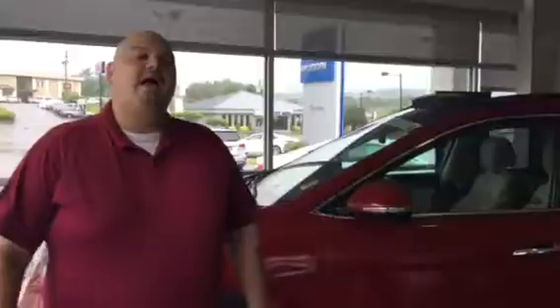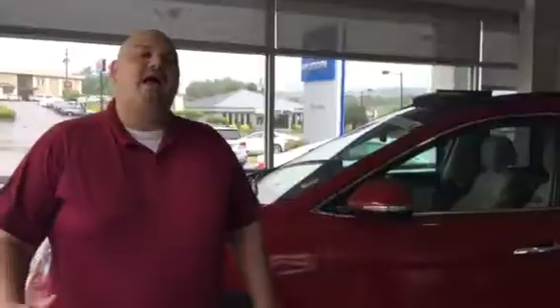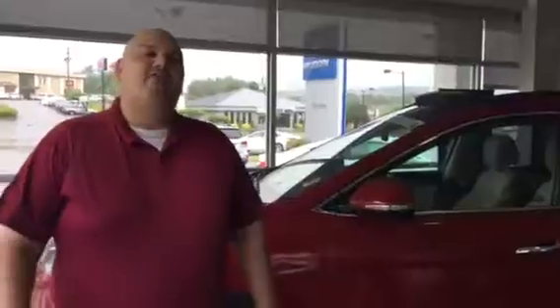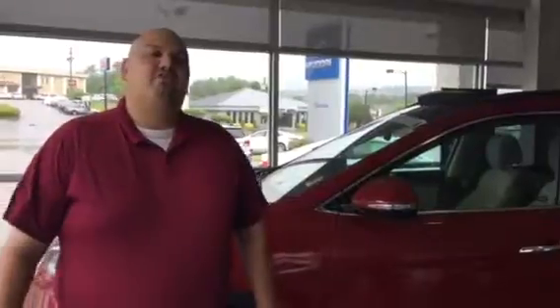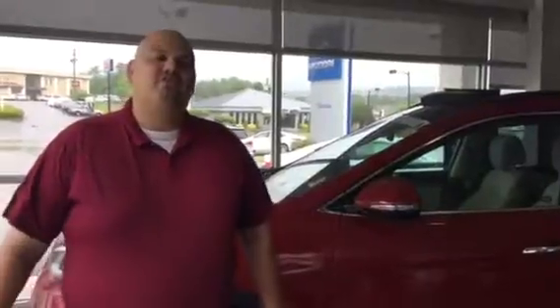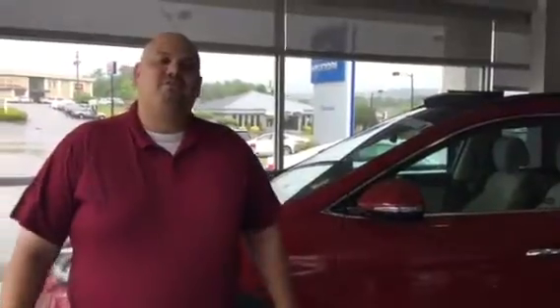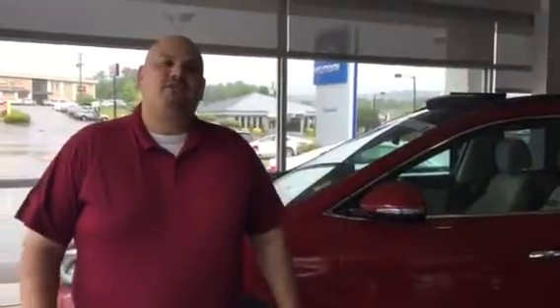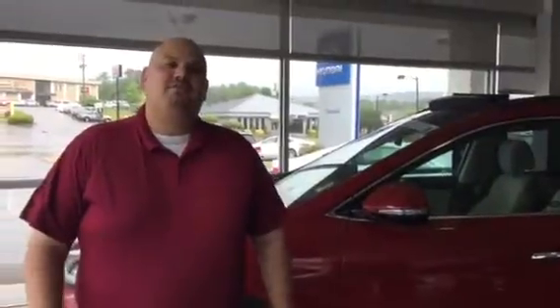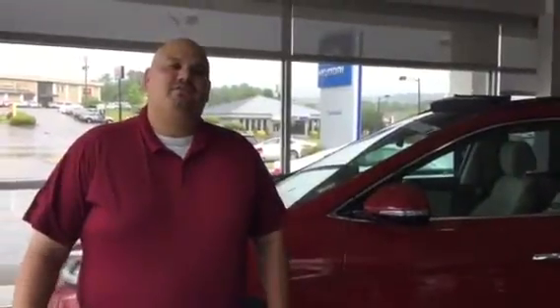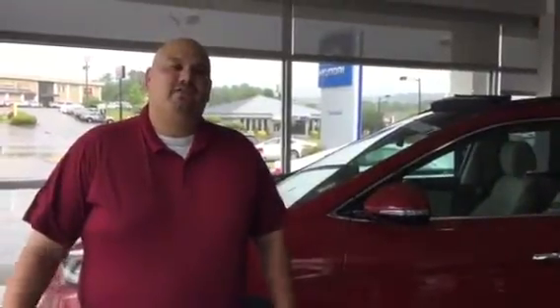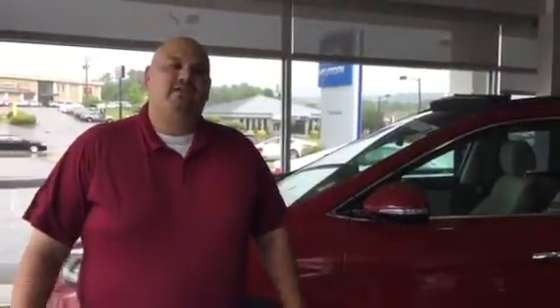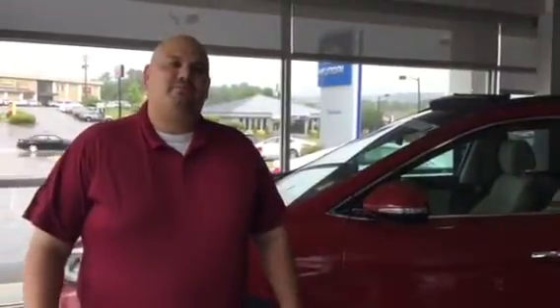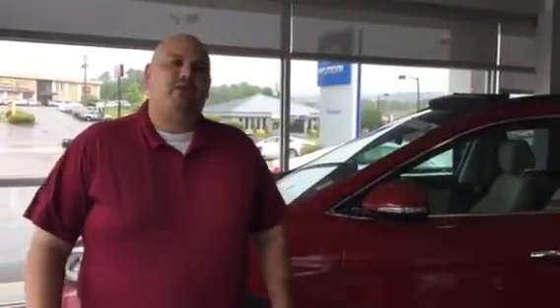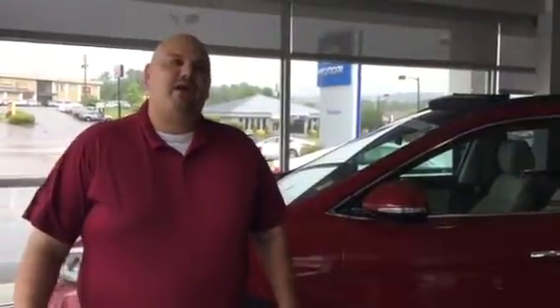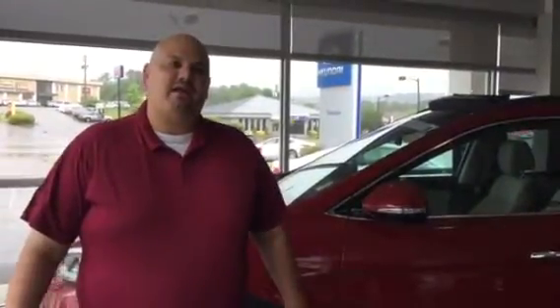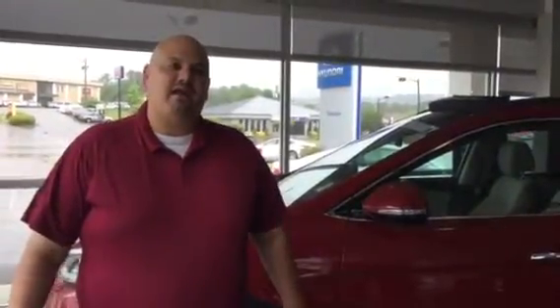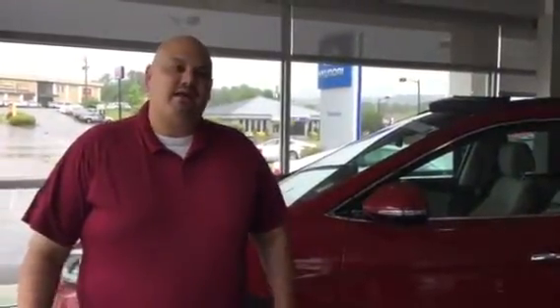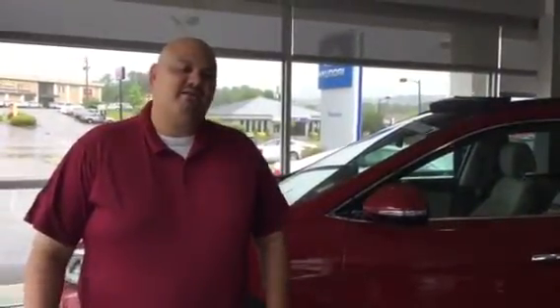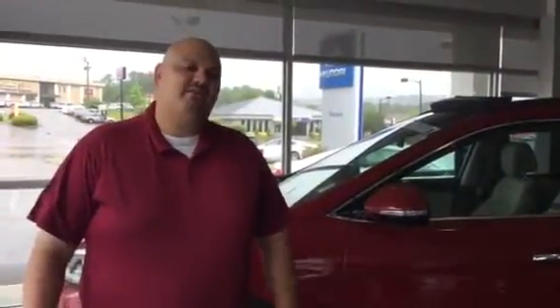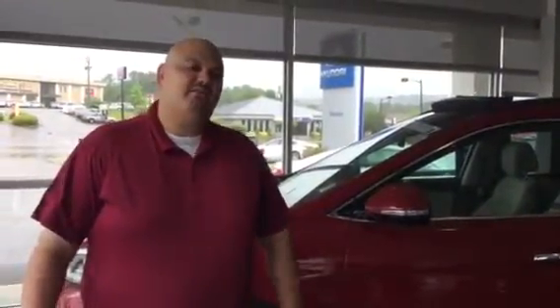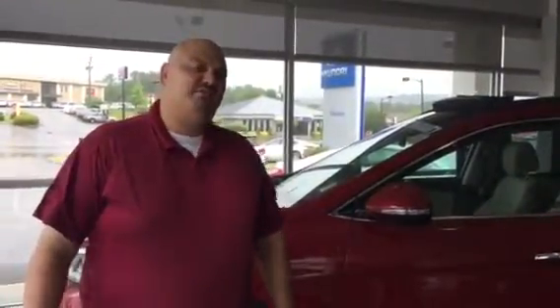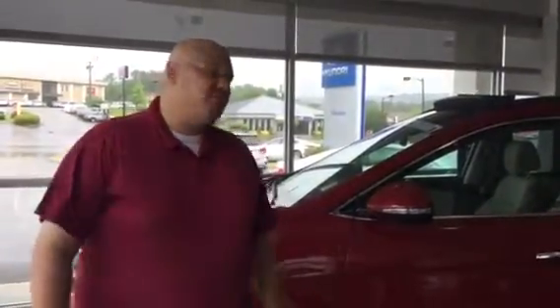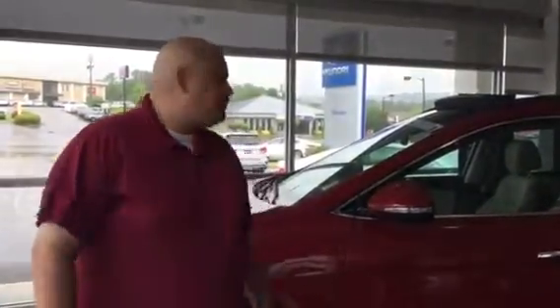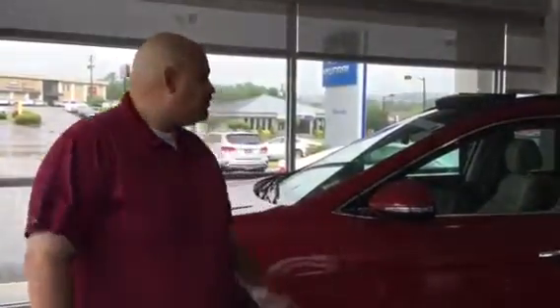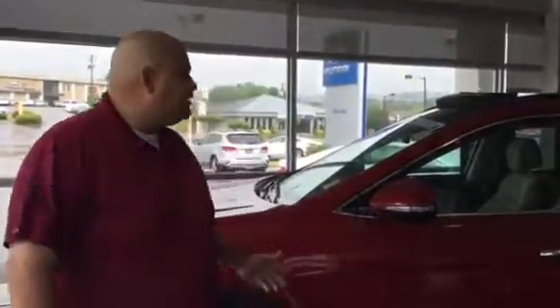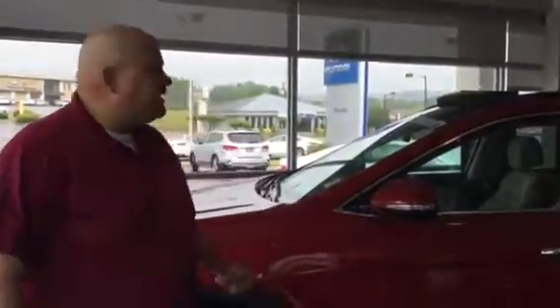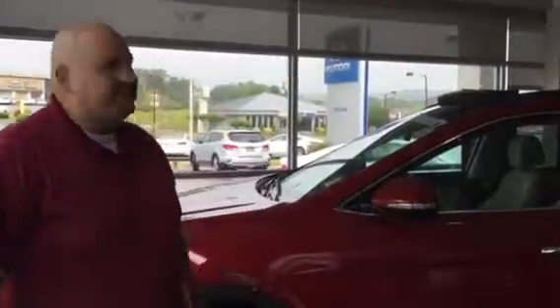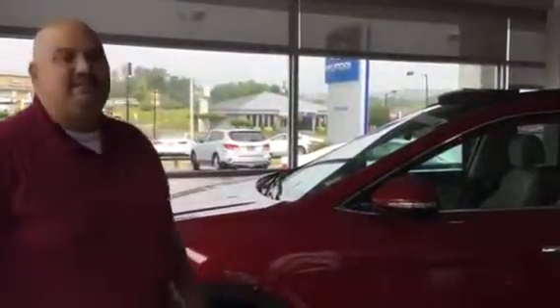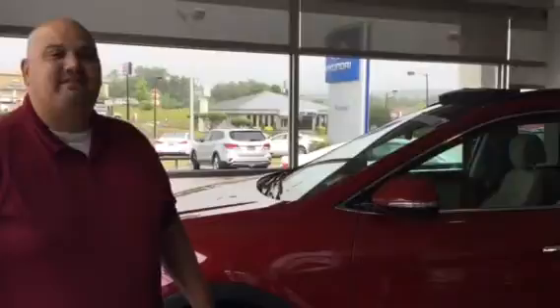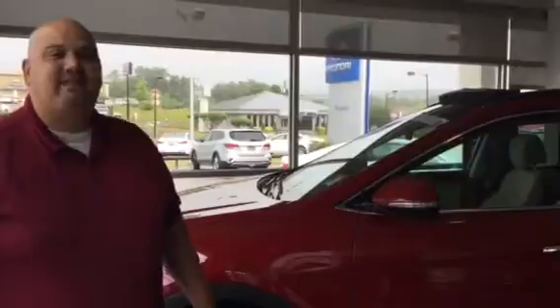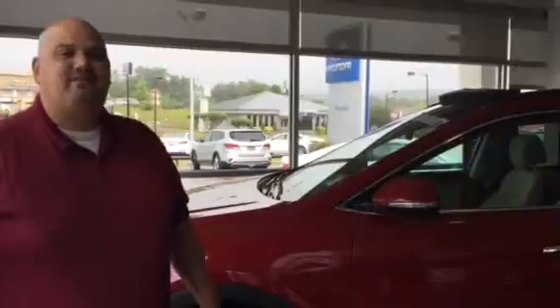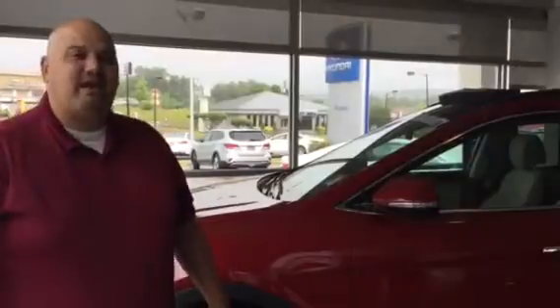Hi Charles, I'm Vaughn Johnson of Tamron Hyundai. I'm here to assist you with your 2018 Santa Fe.